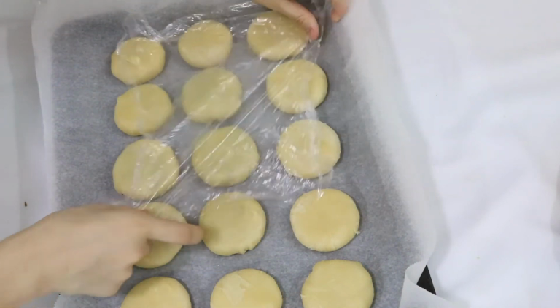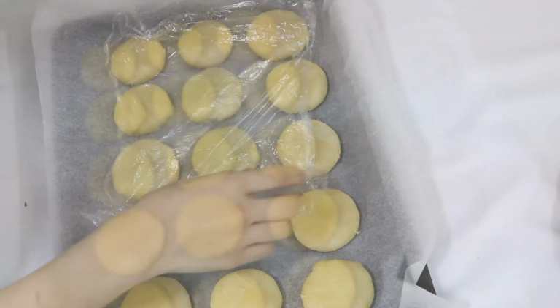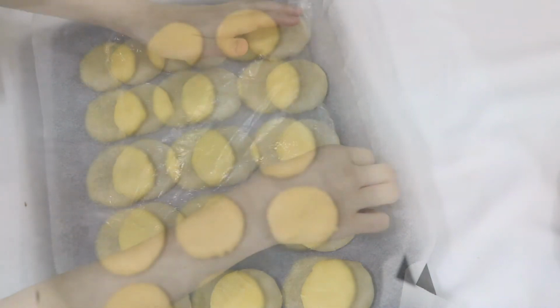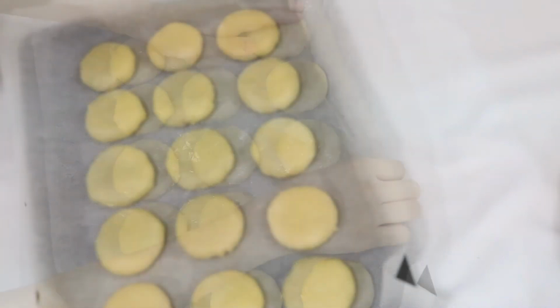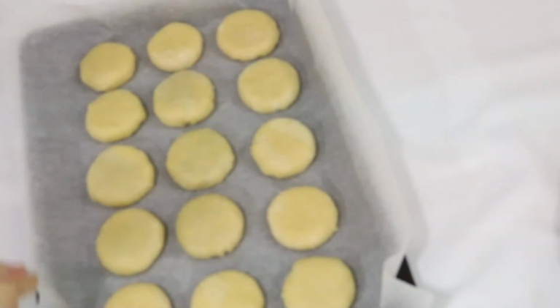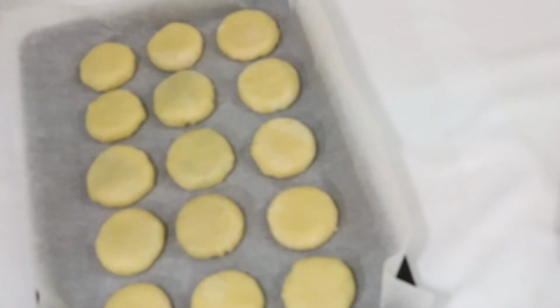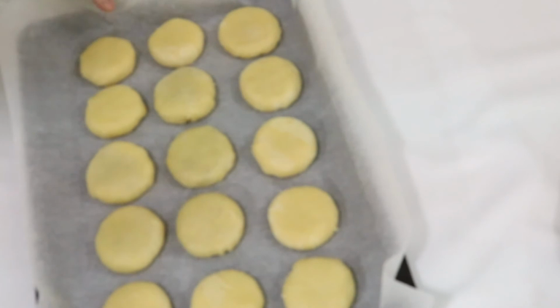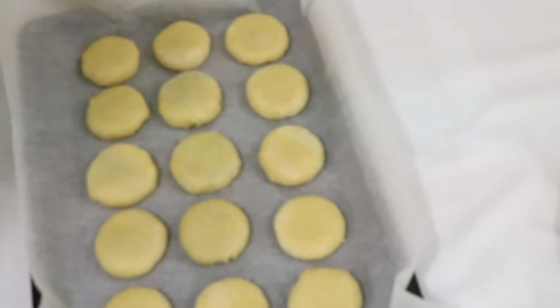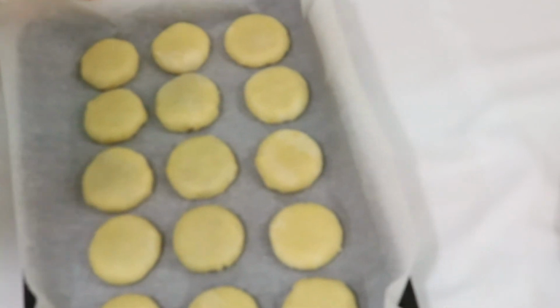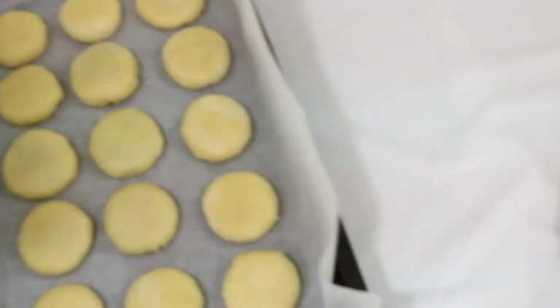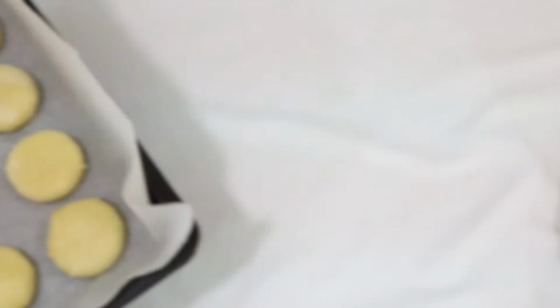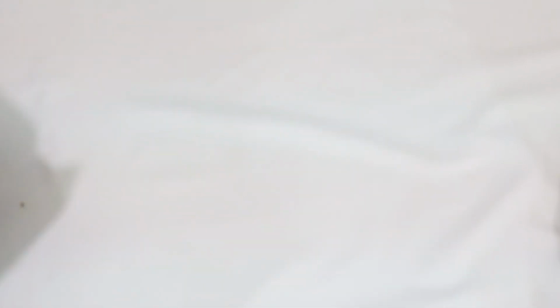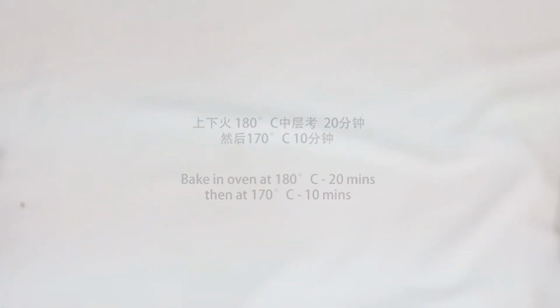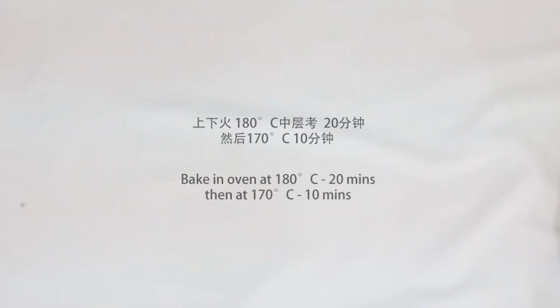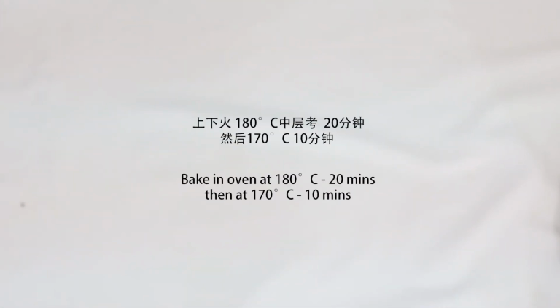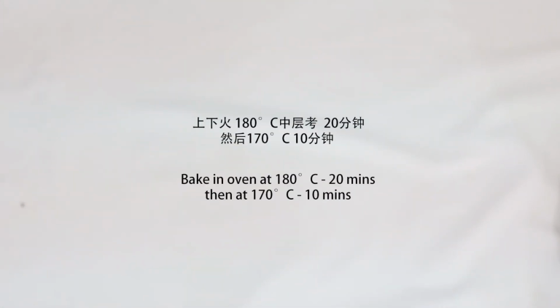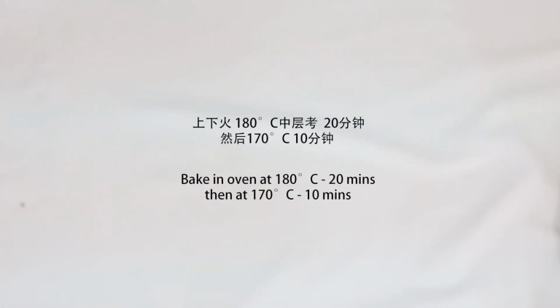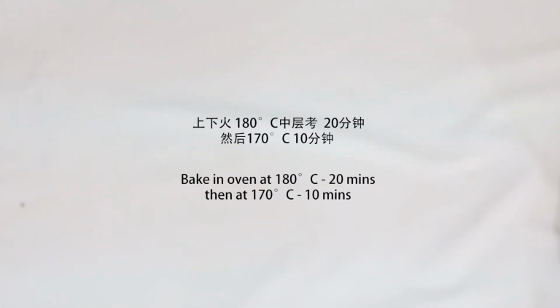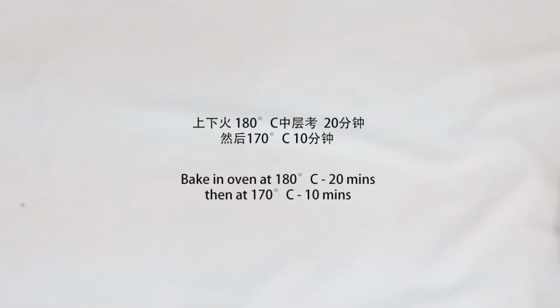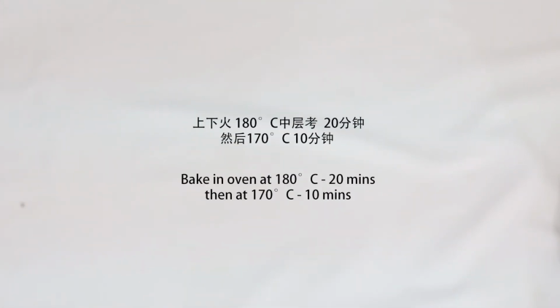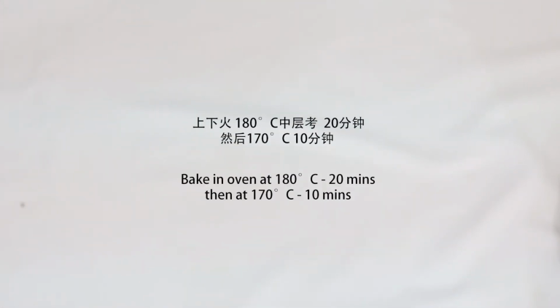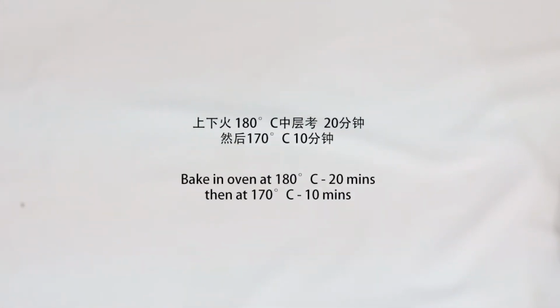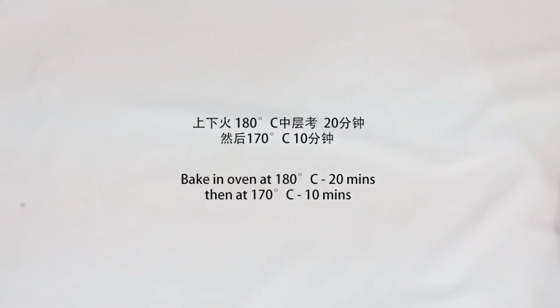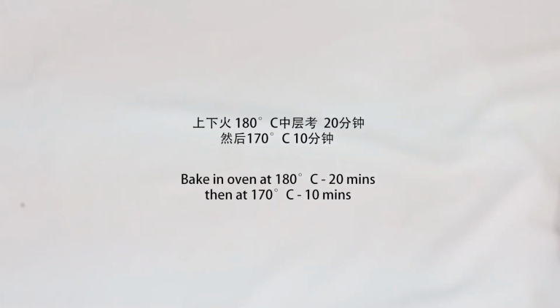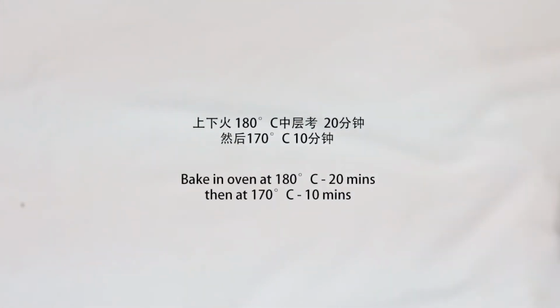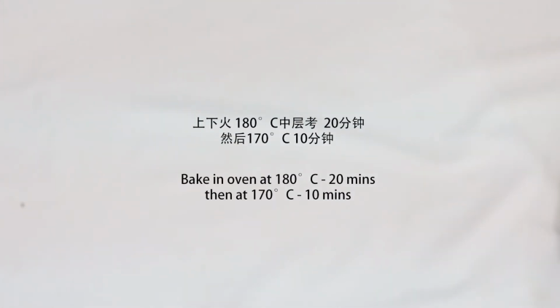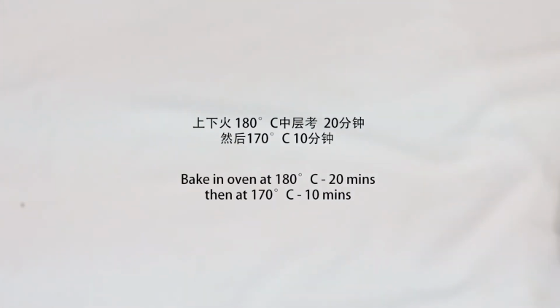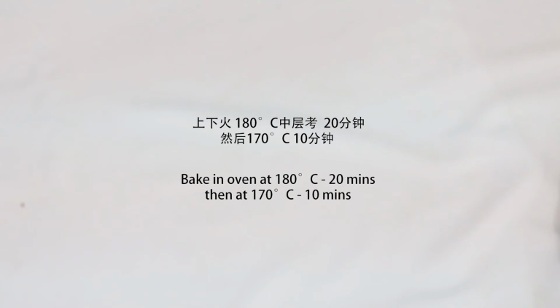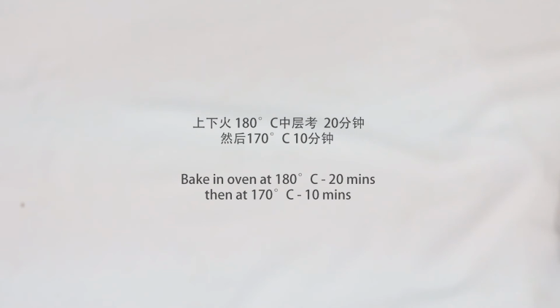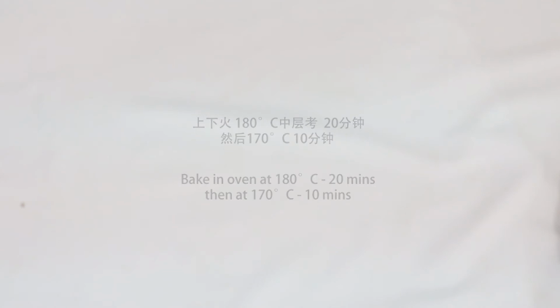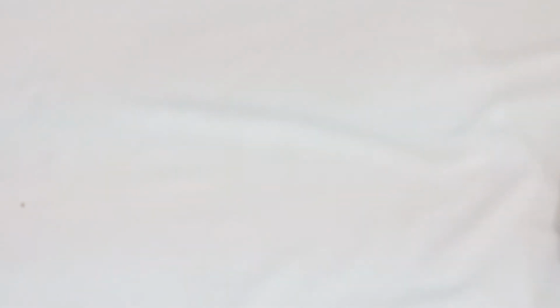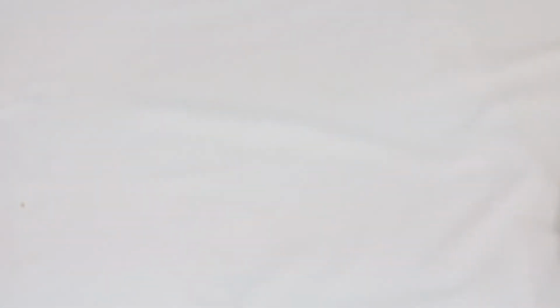Now we can finally bake it in the oven at 180 degrees Celsius for 20 minutes and then 170 degrees for 10 minutes.